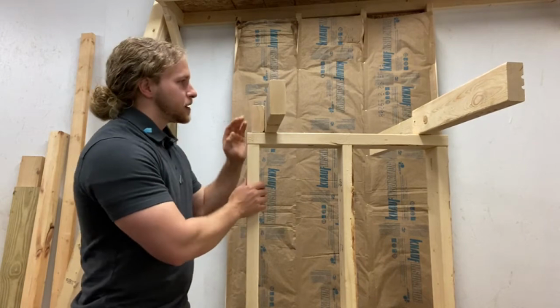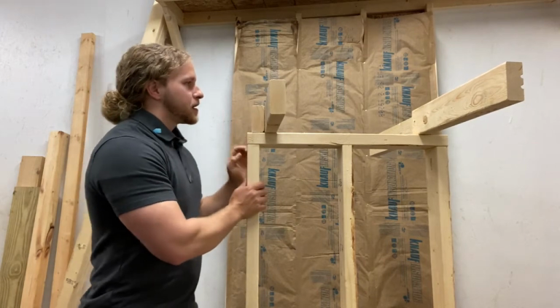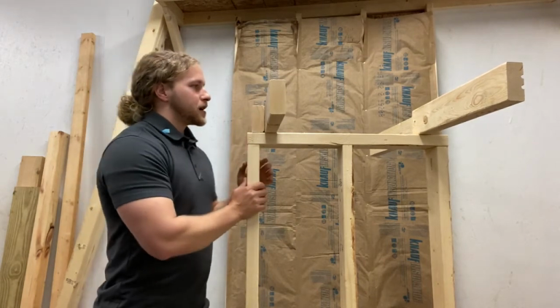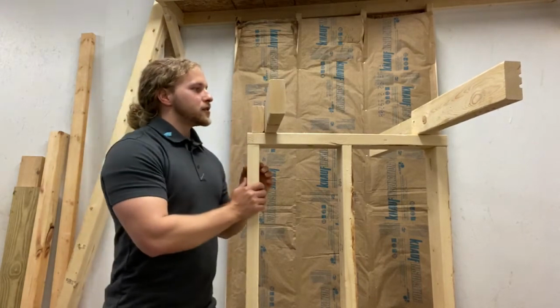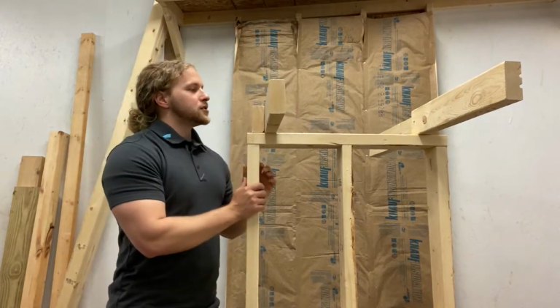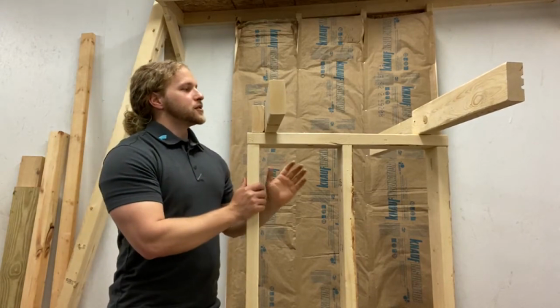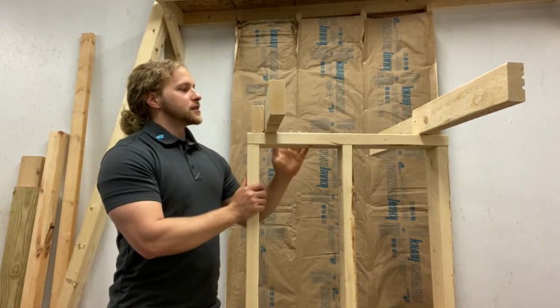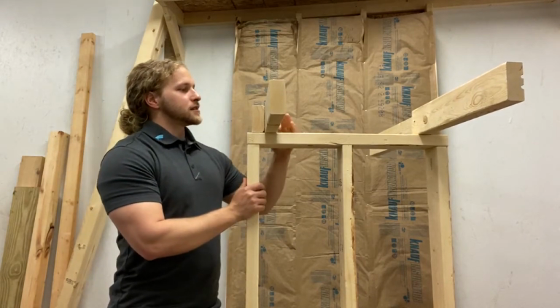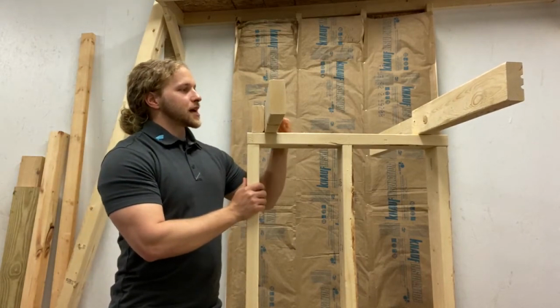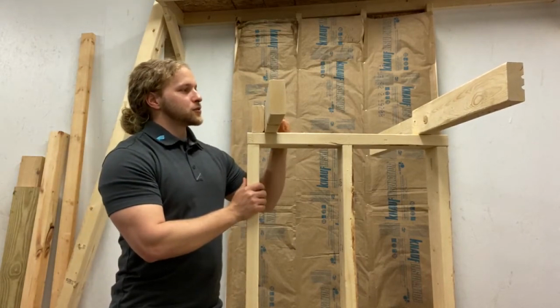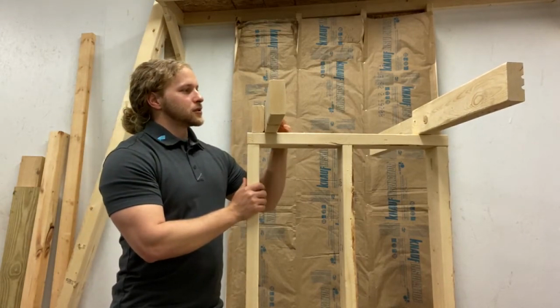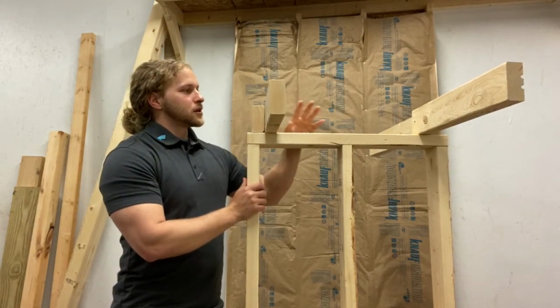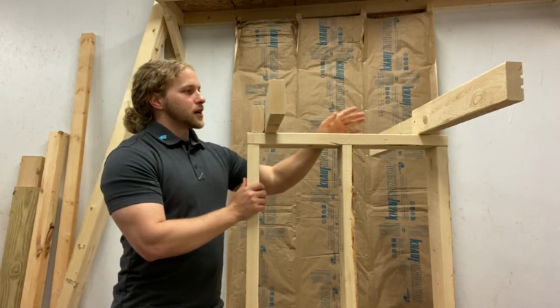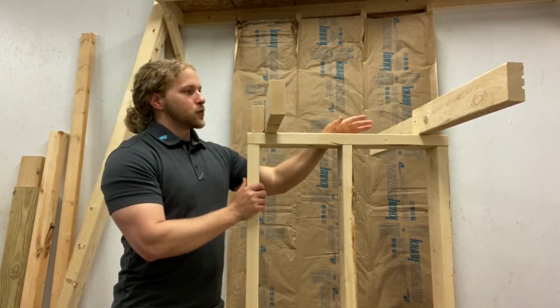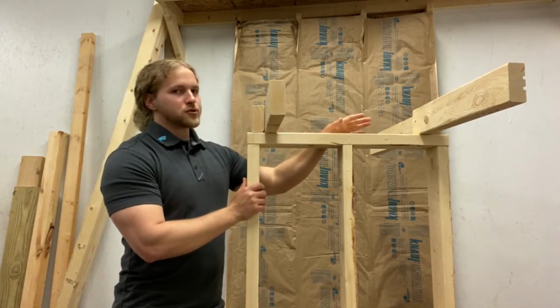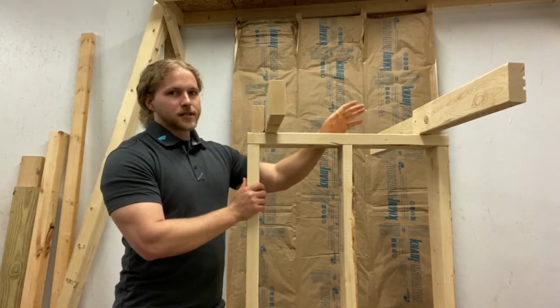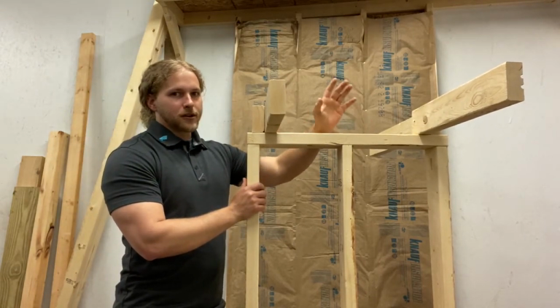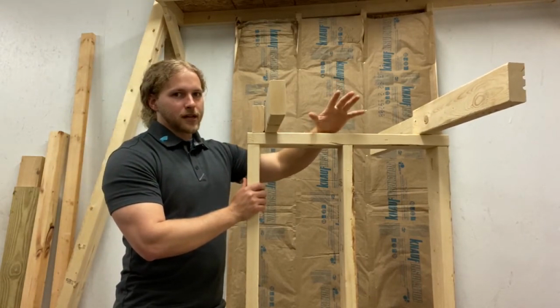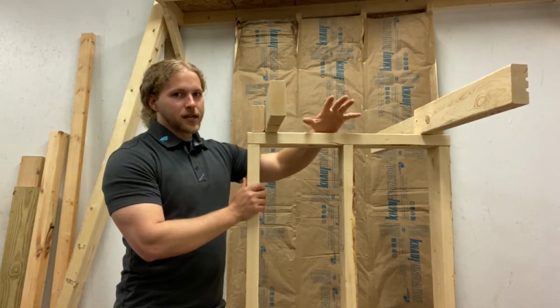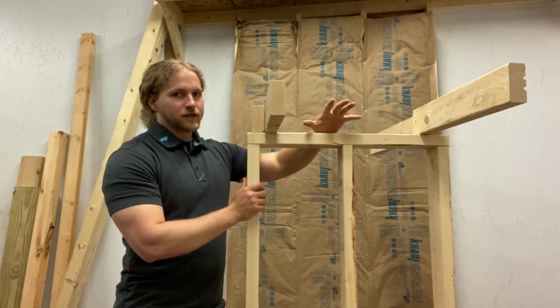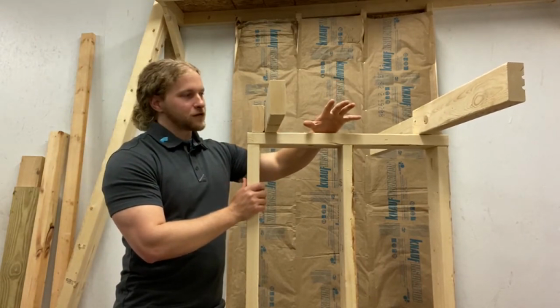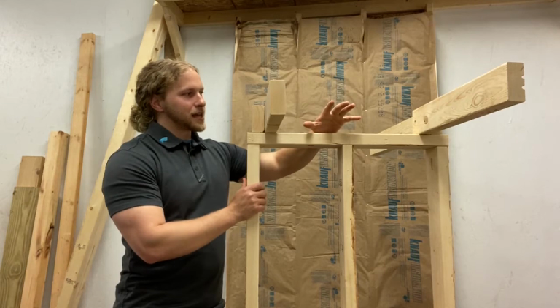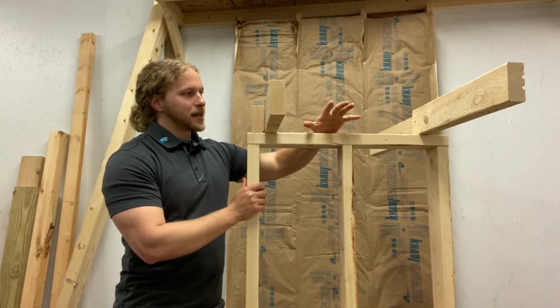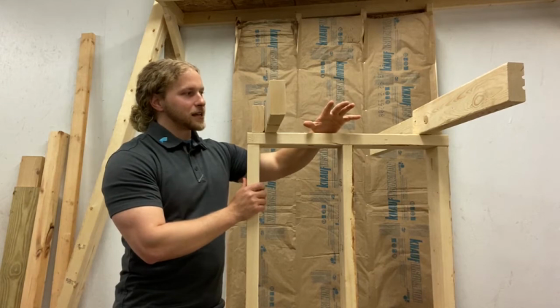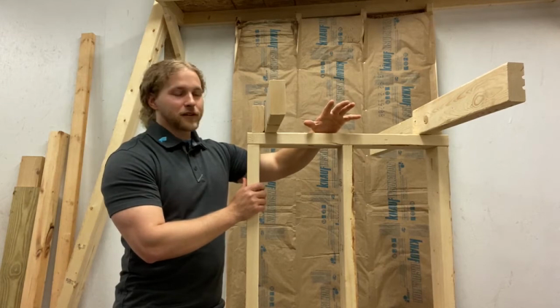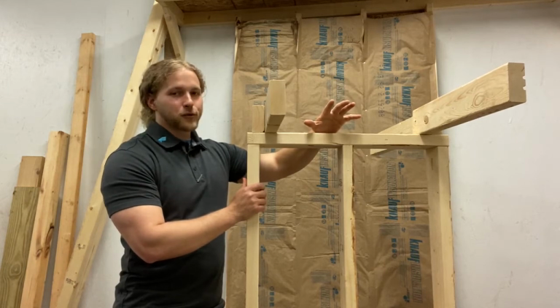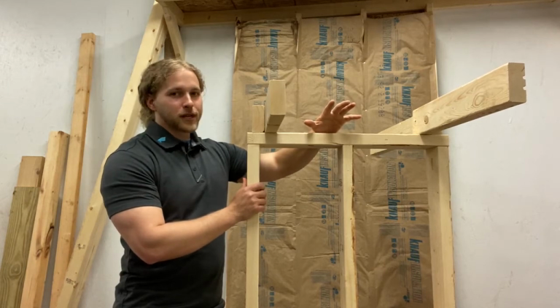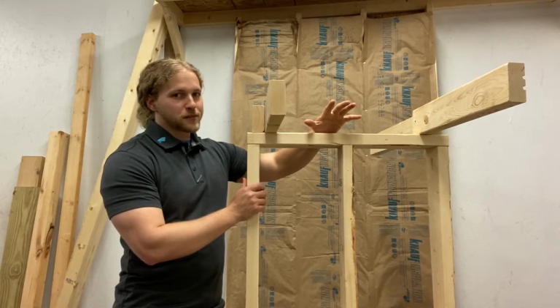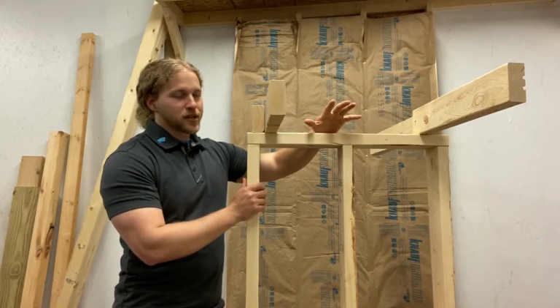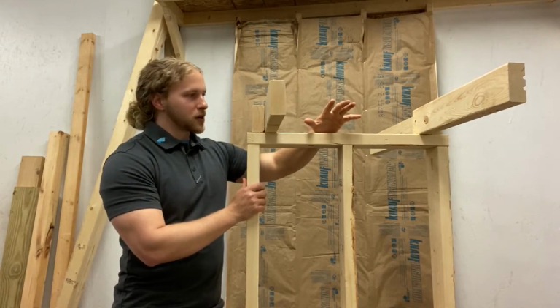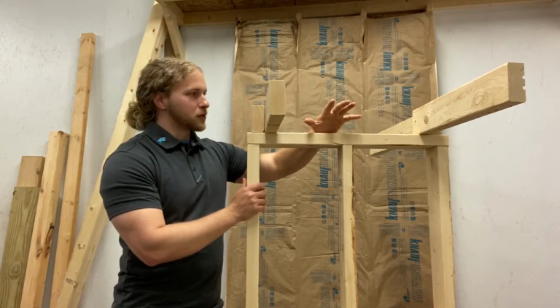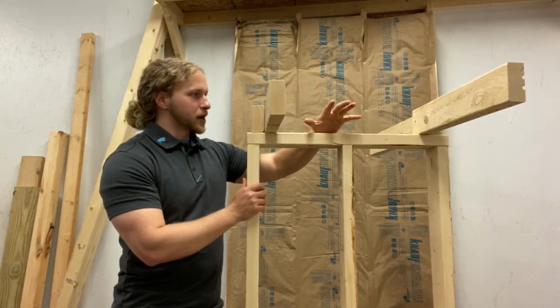The other issue is this actual rim joist area. Again, if my hand can fit through it, it's a pretty big hole.